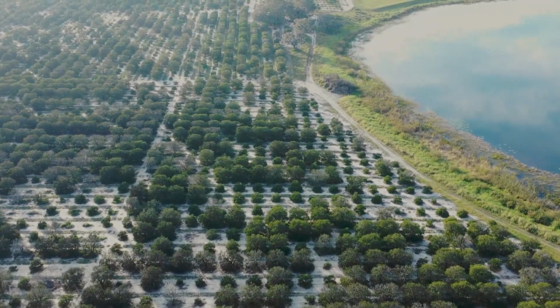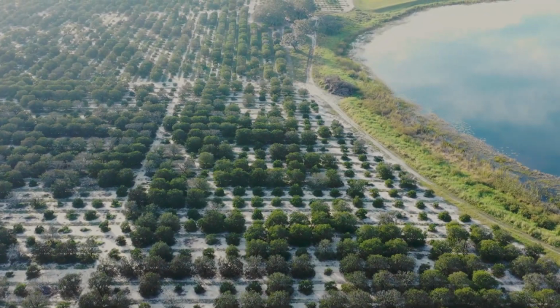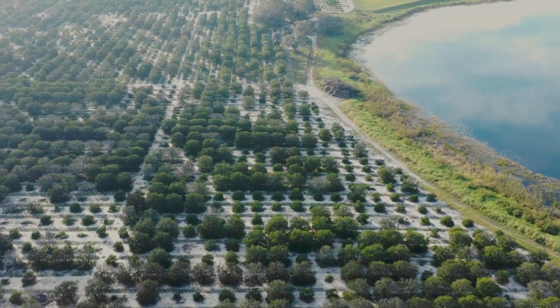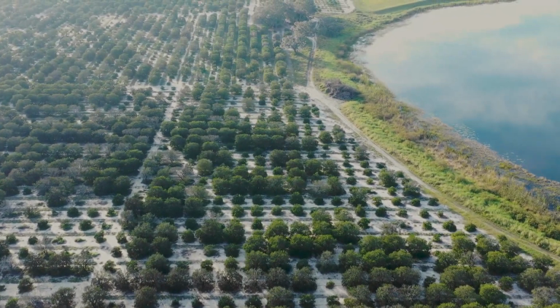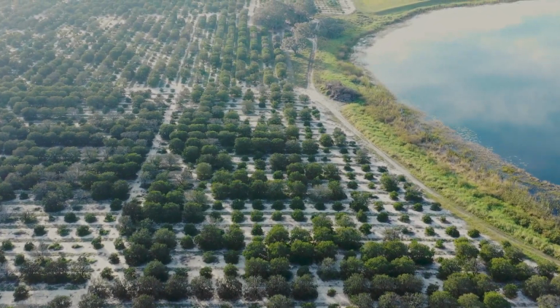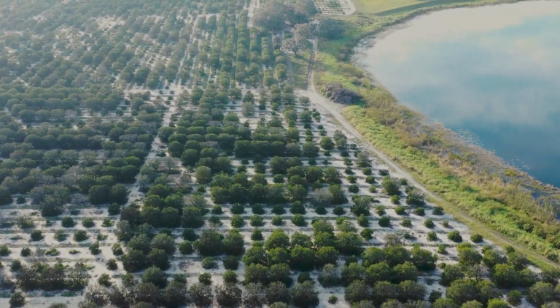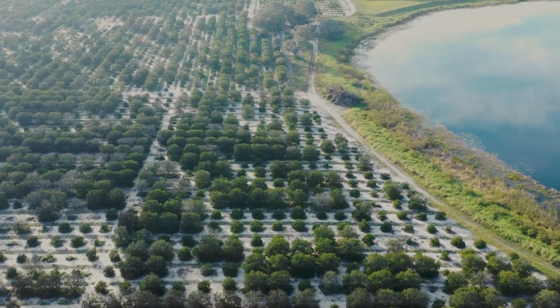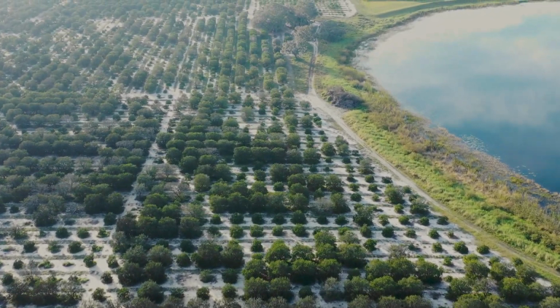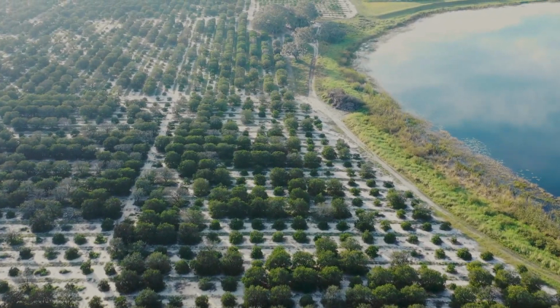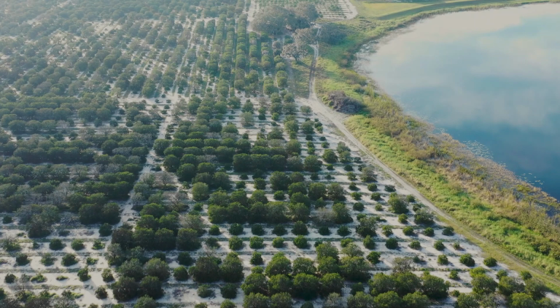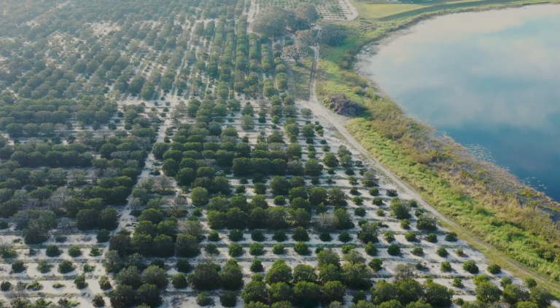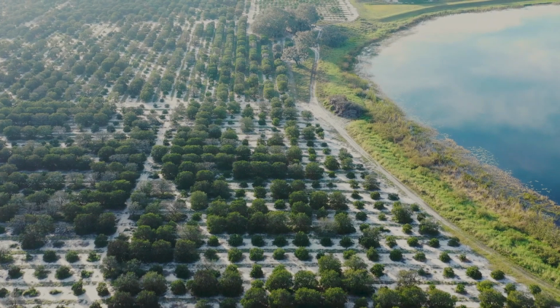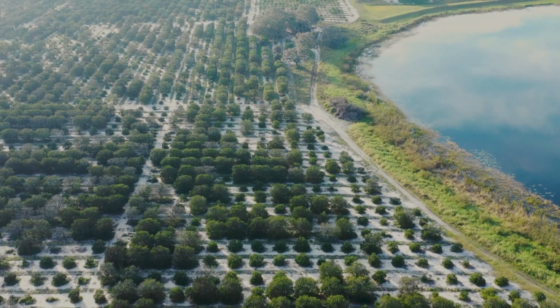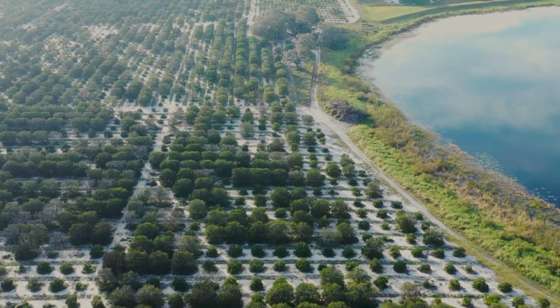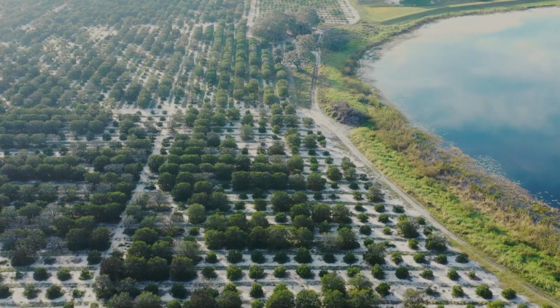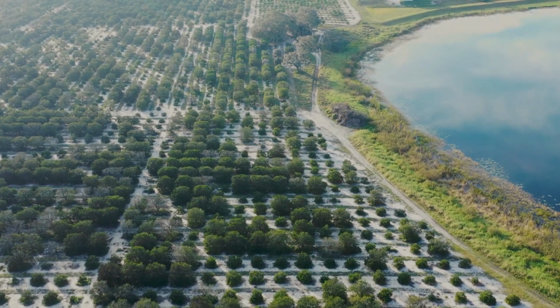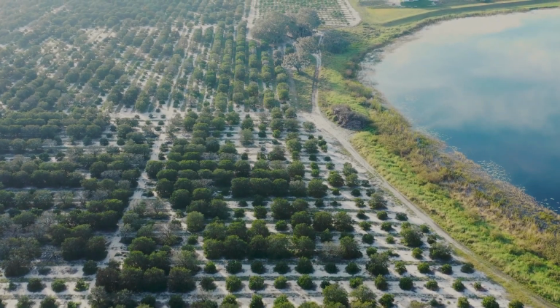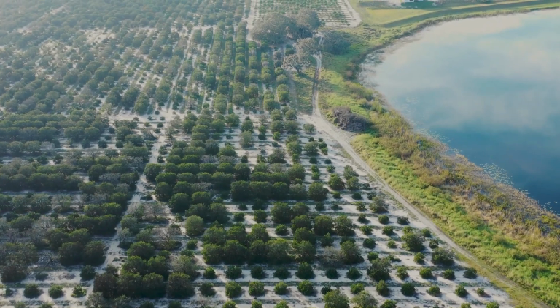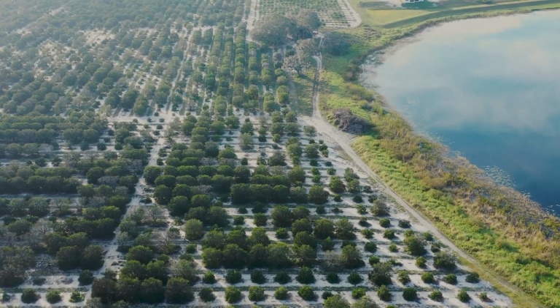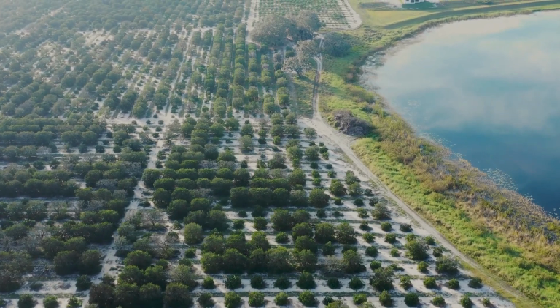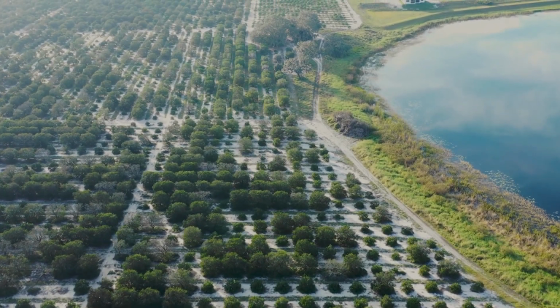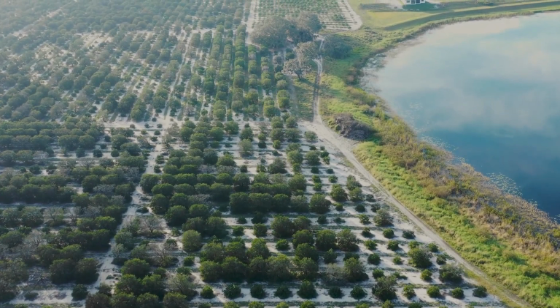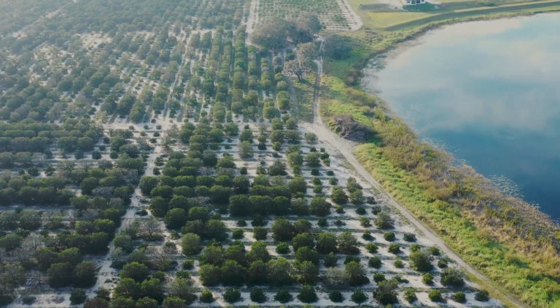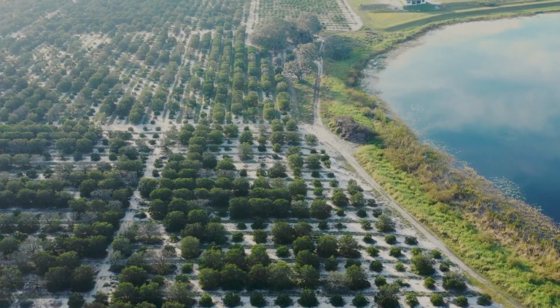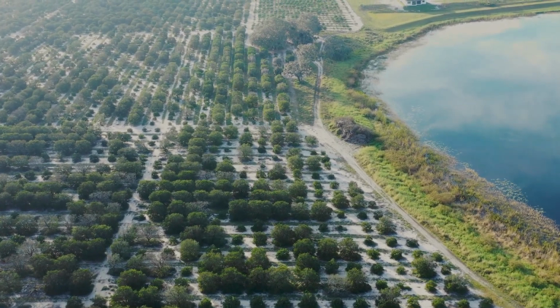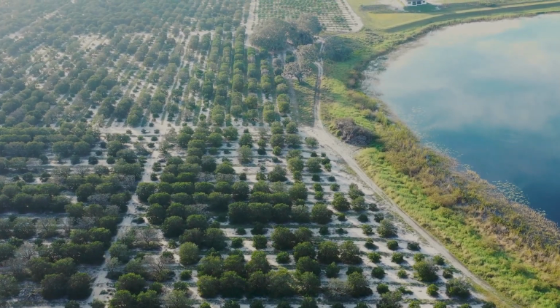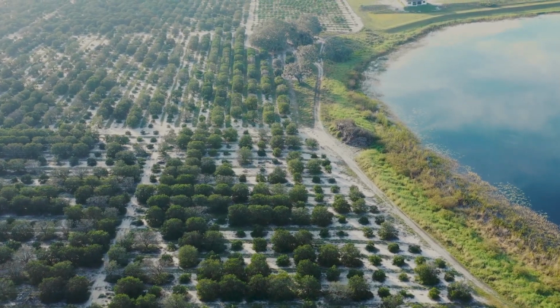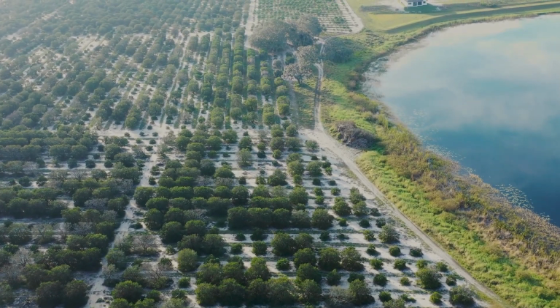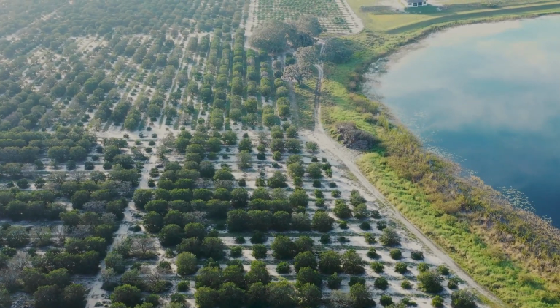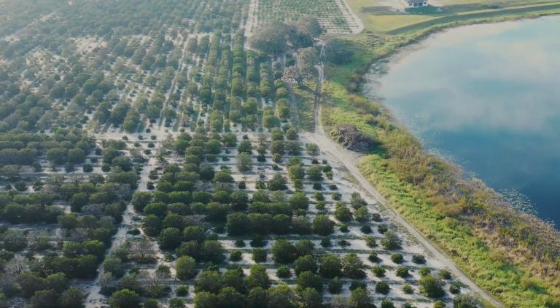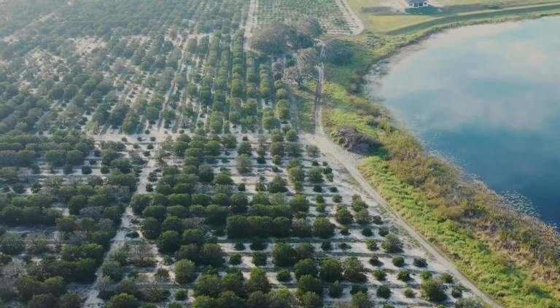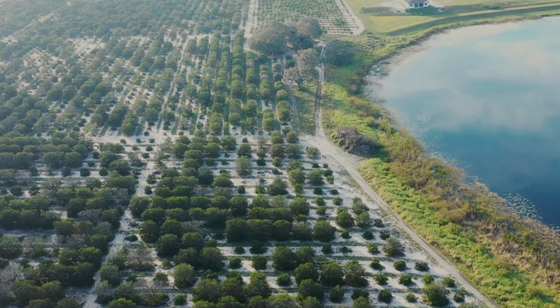Those replanted trees typically don't produce every year, so whenever they go in to harvest the oranges they only have to harvest certain sections this year and next year.